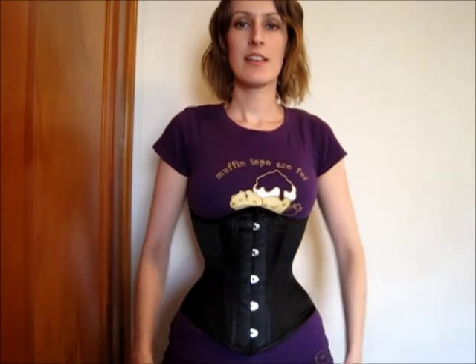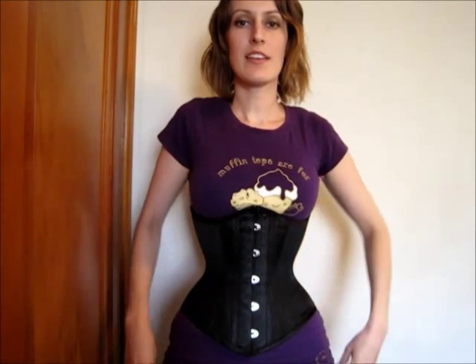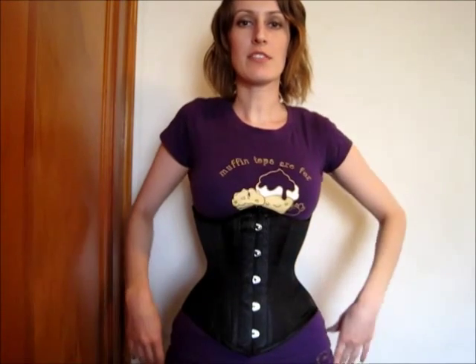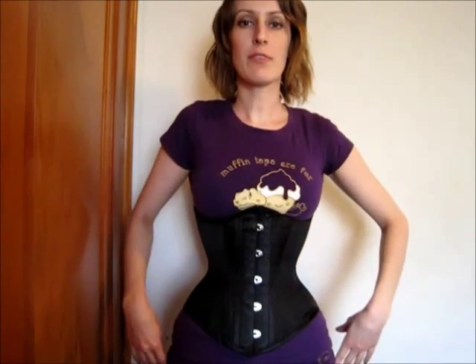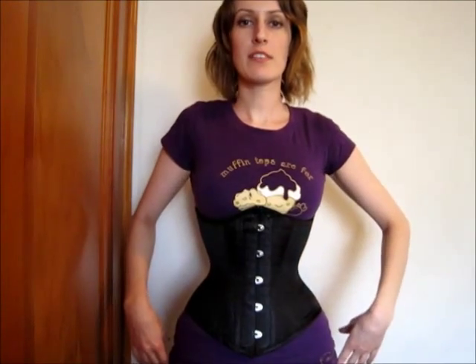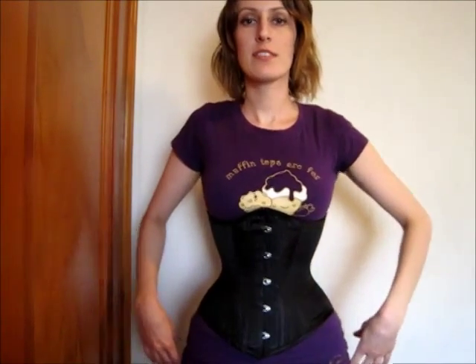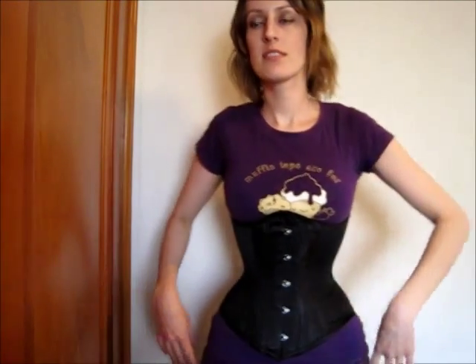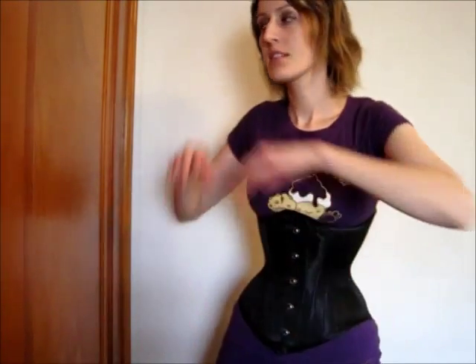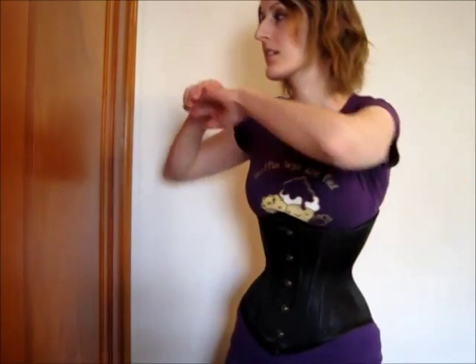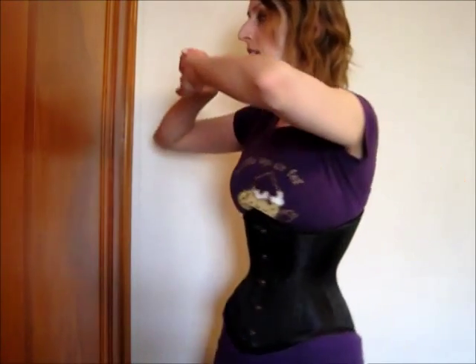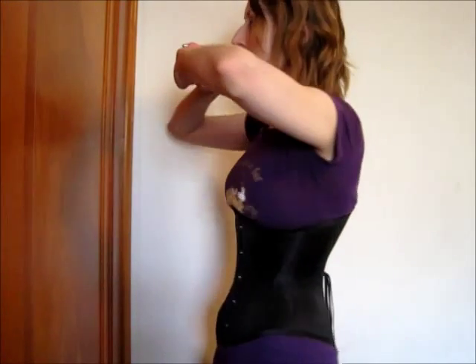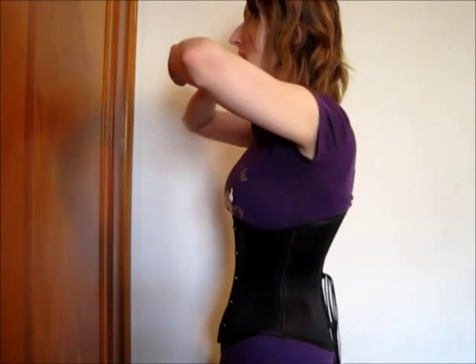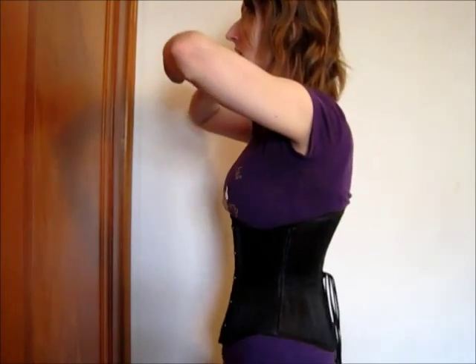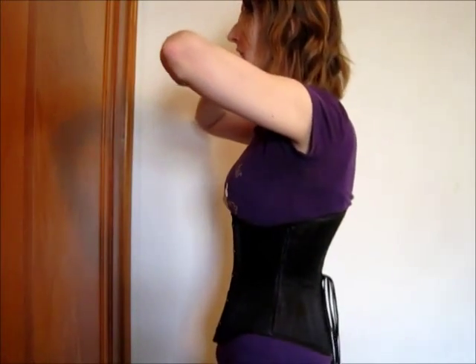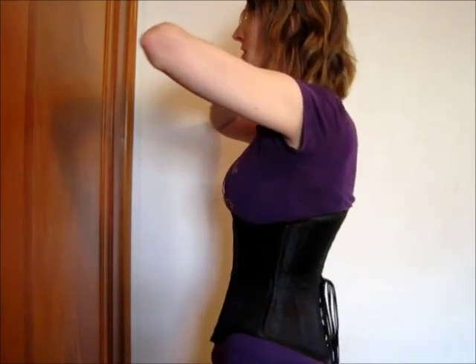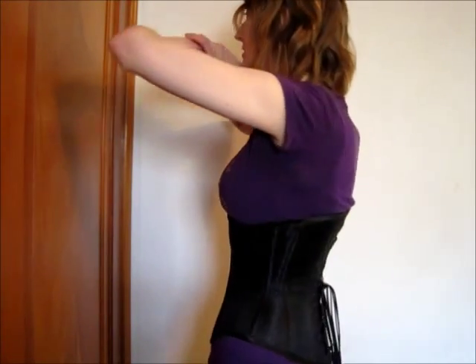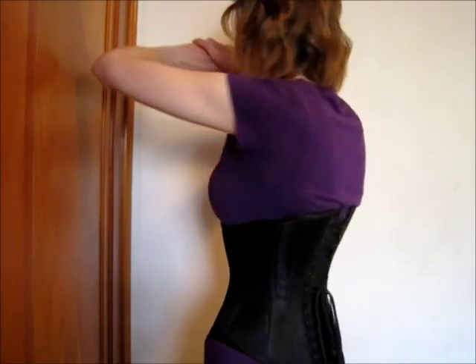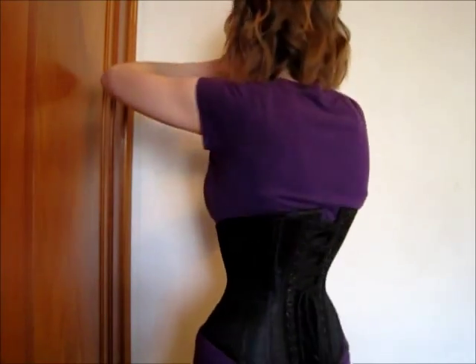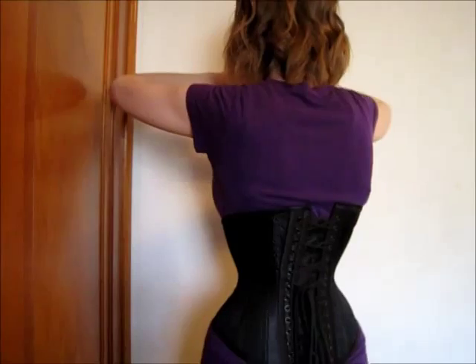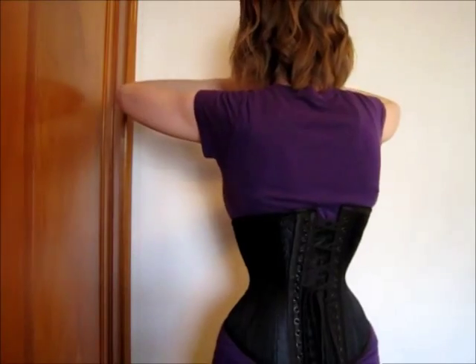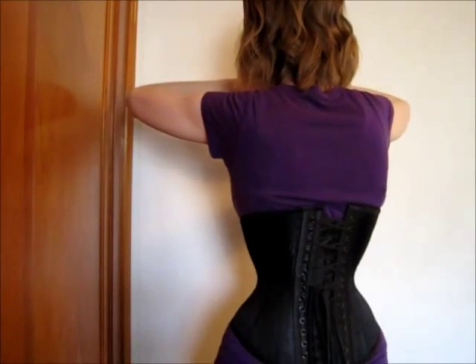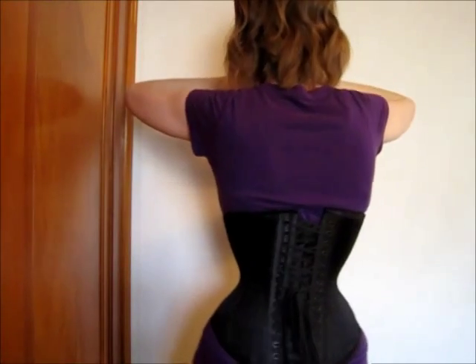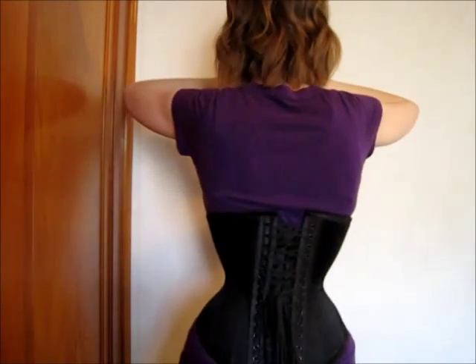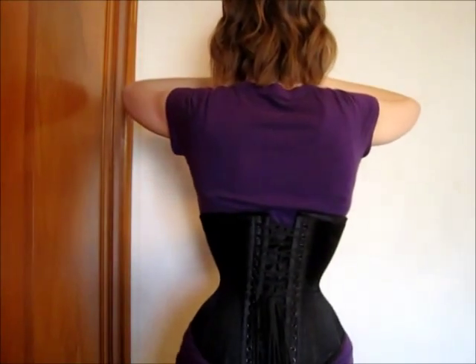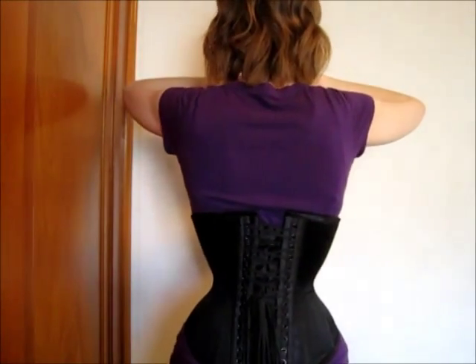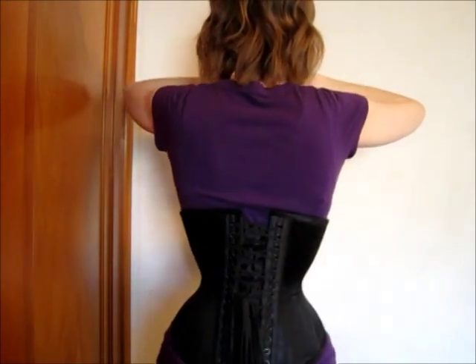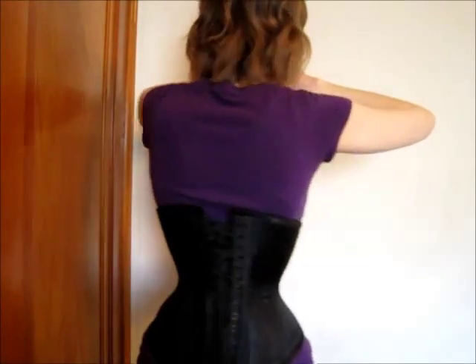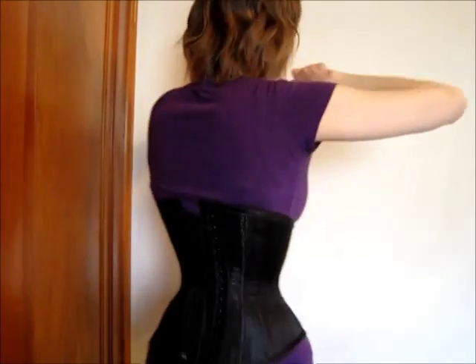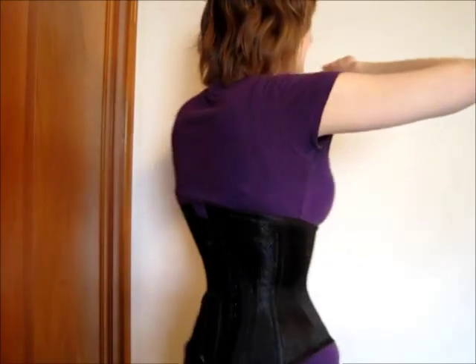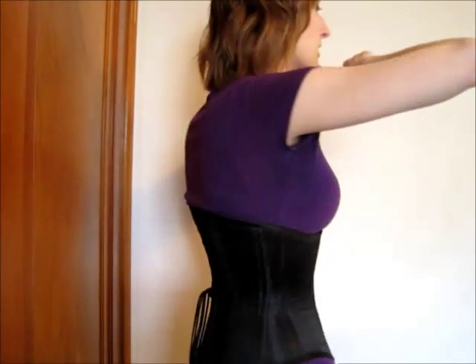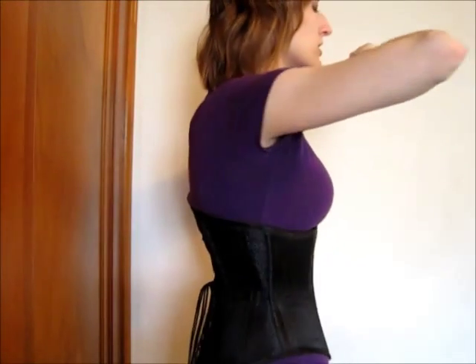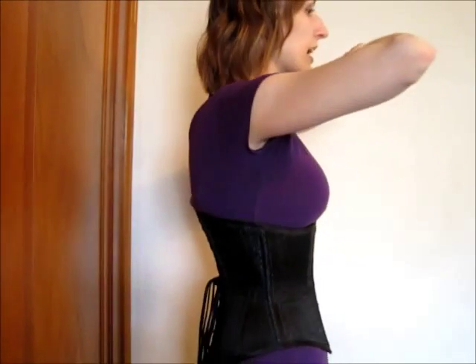Here's the front, the side, the back, and the other side.